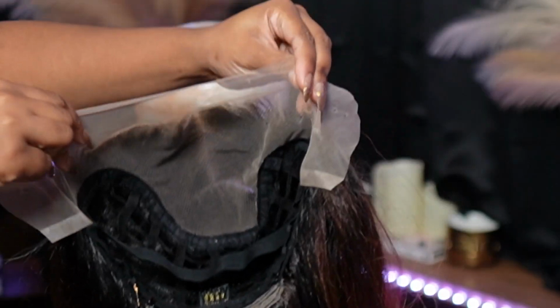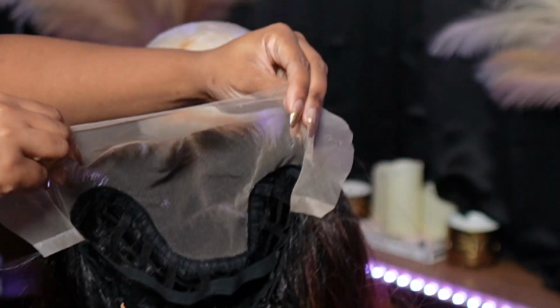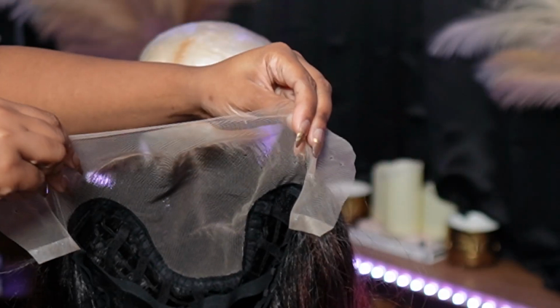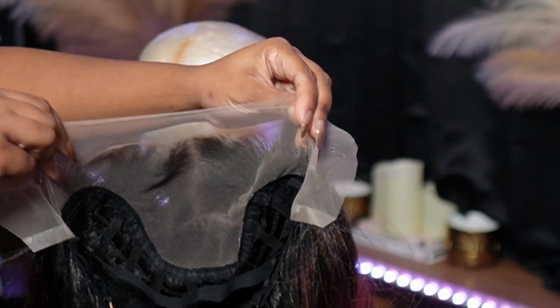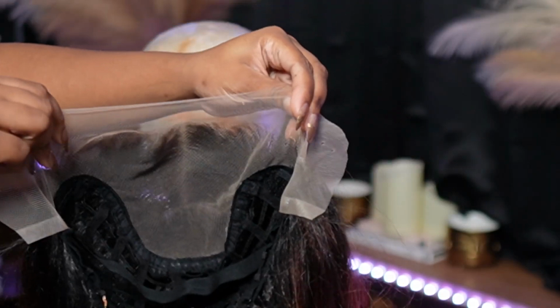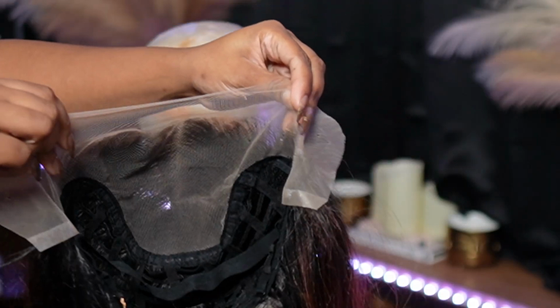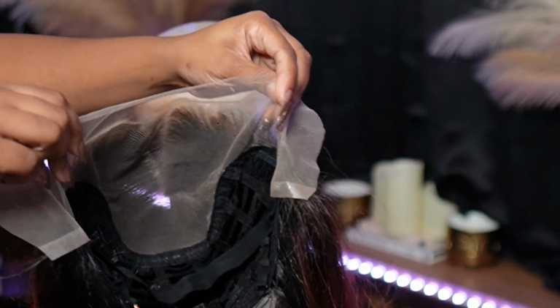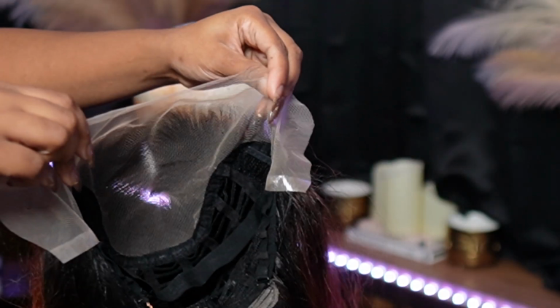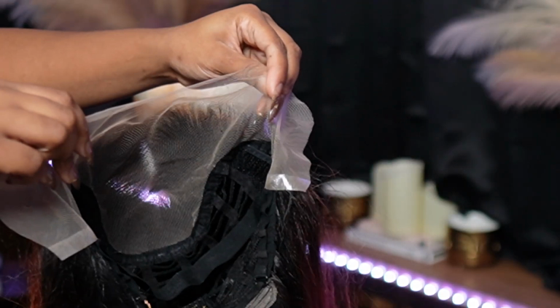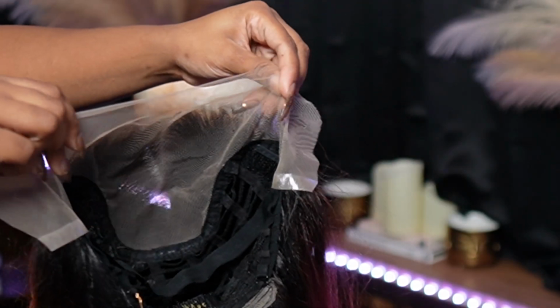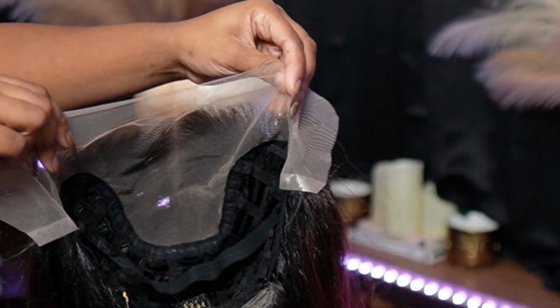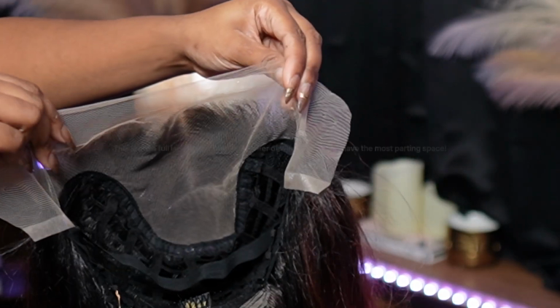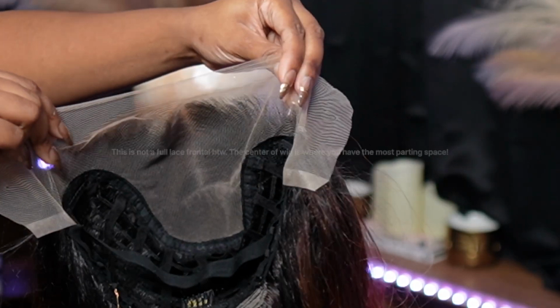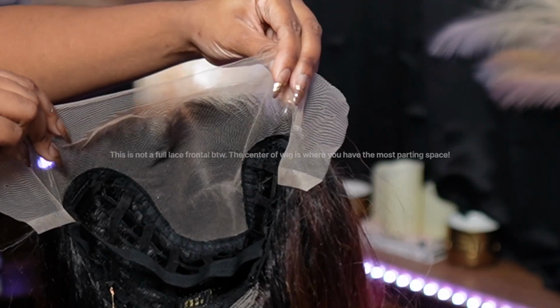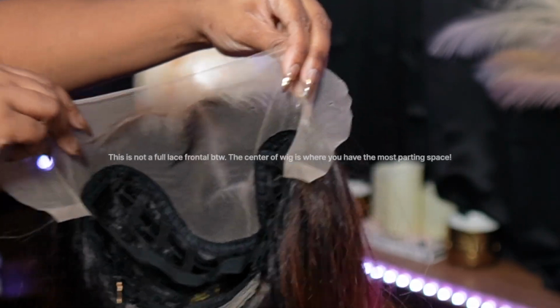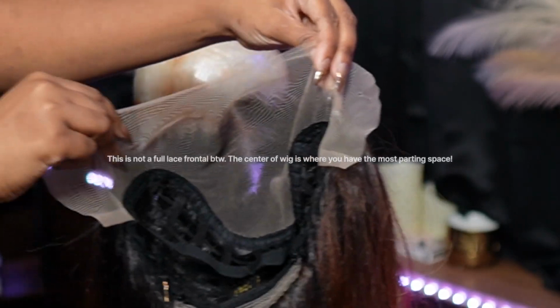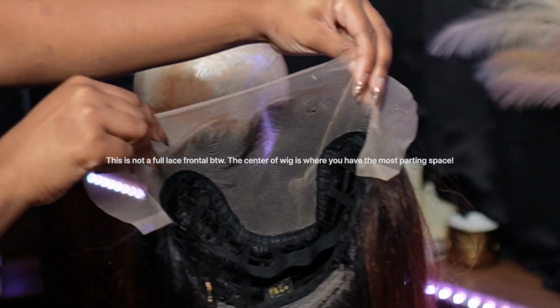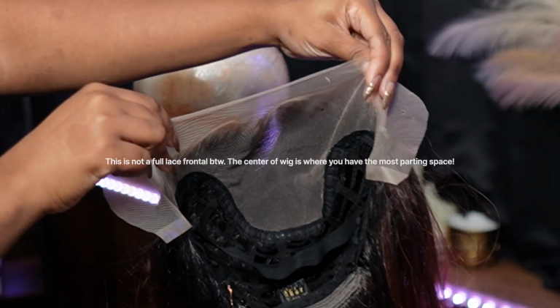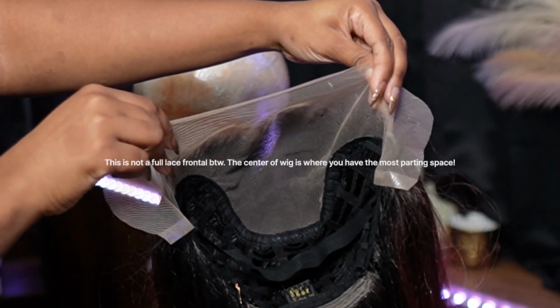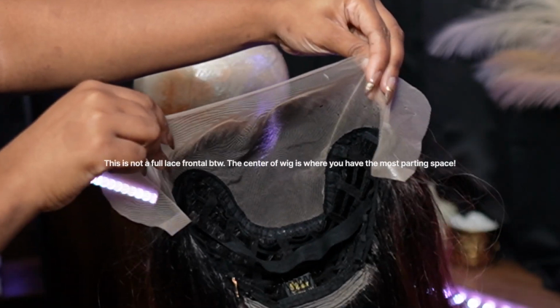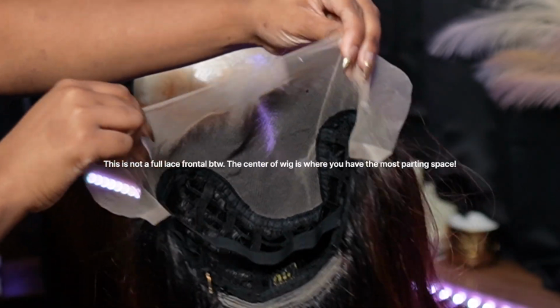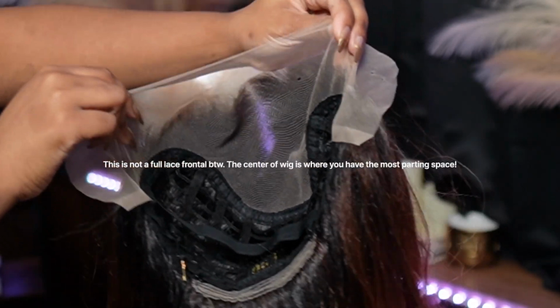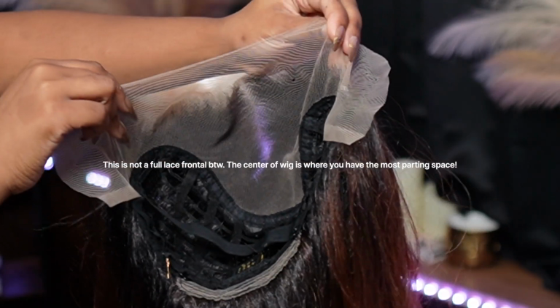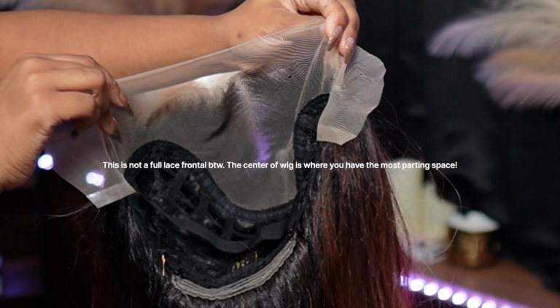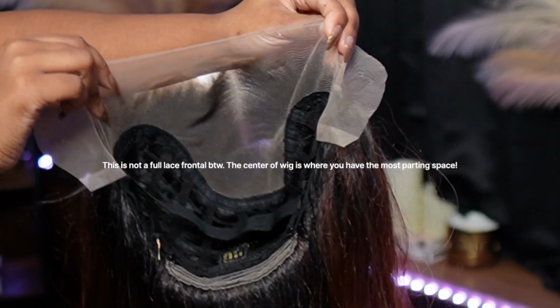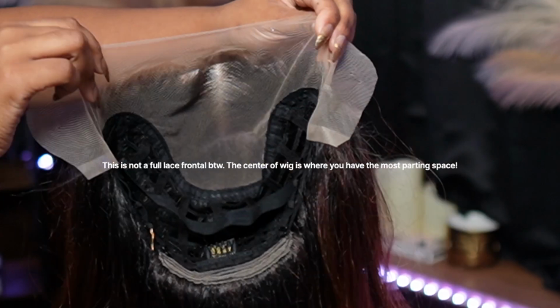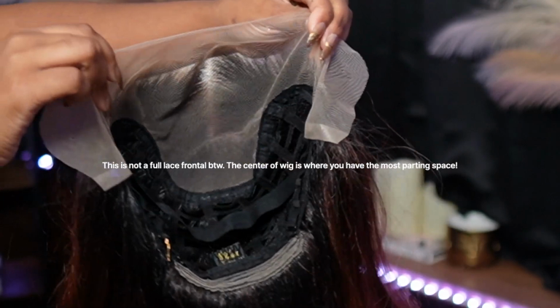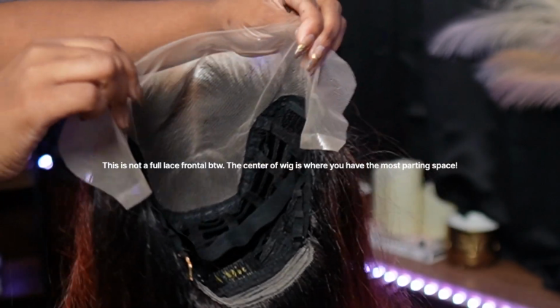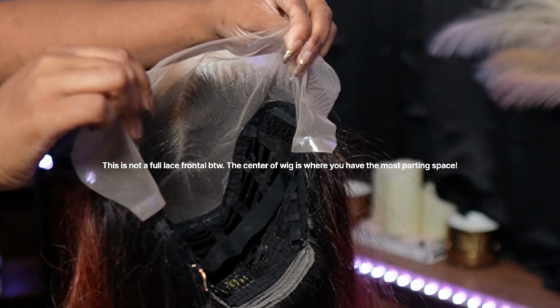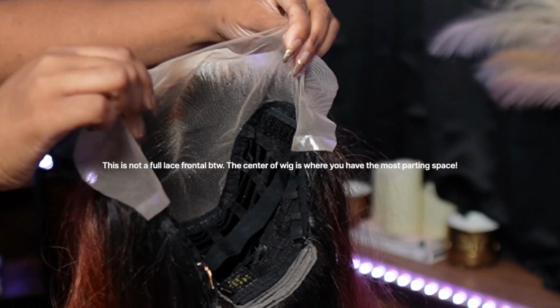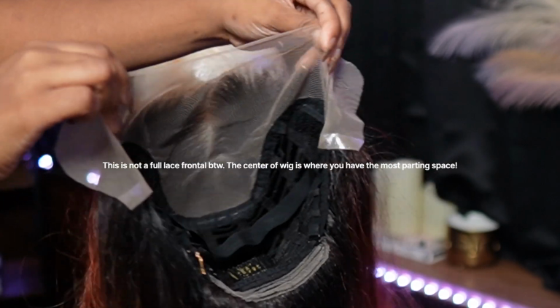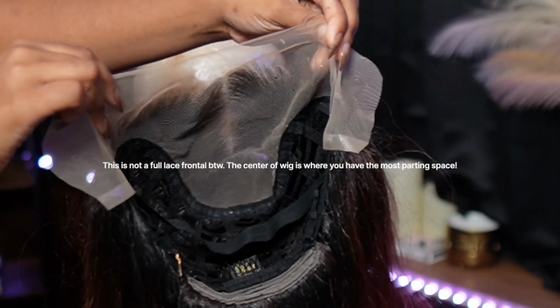This is the overall construction of the wig, okay? It does have an elastic band. If you want to wear it glueless, you can do that.